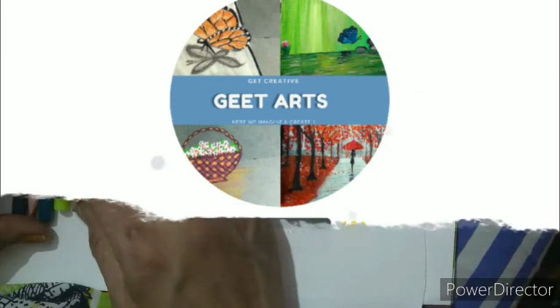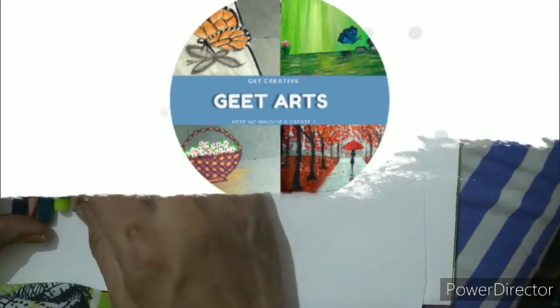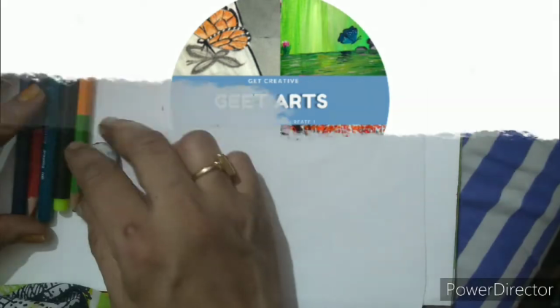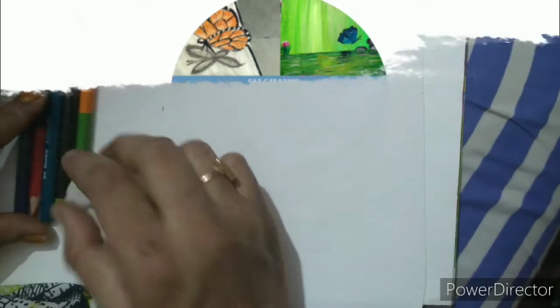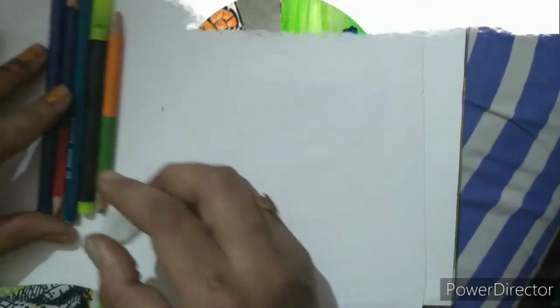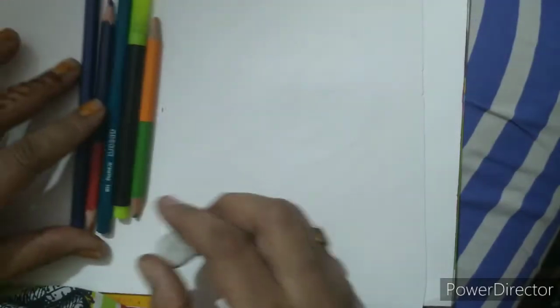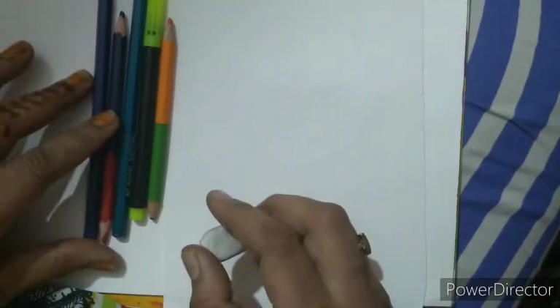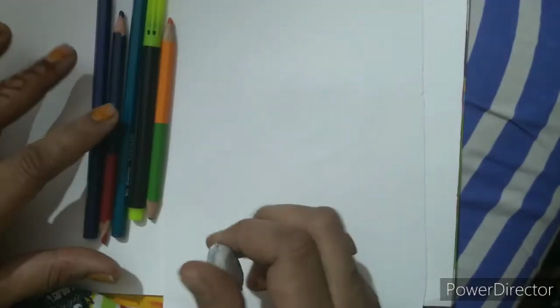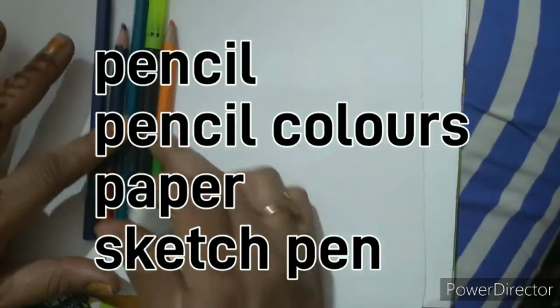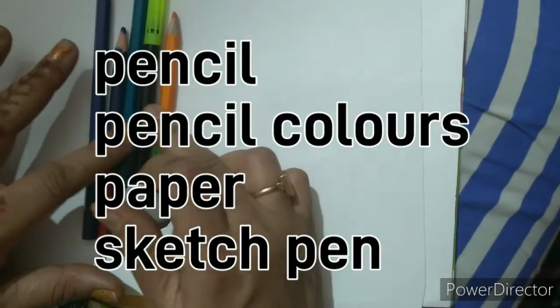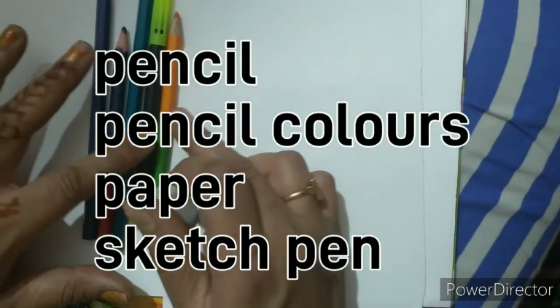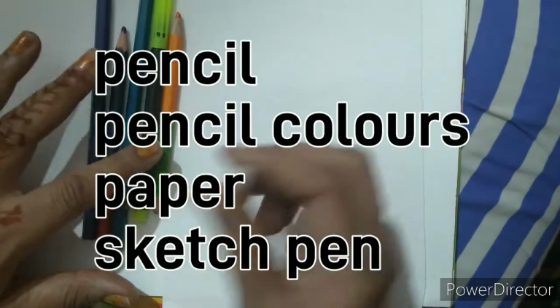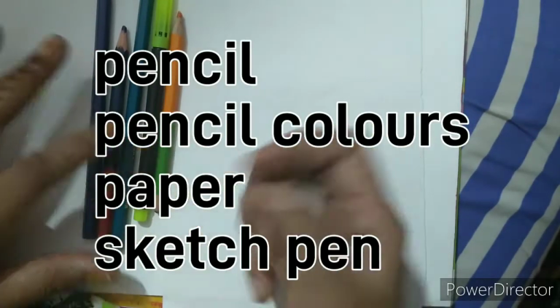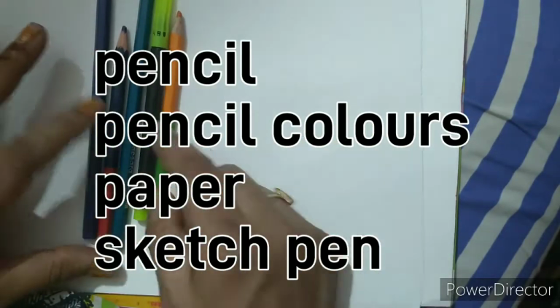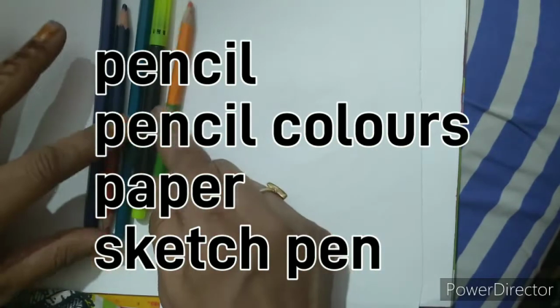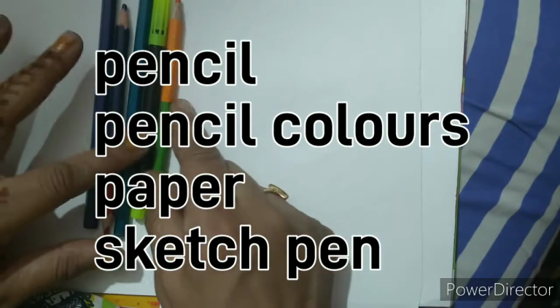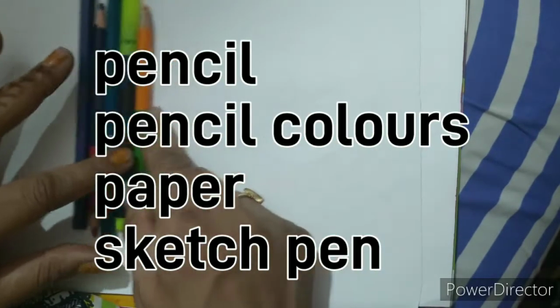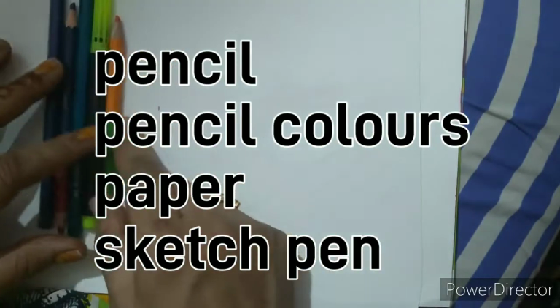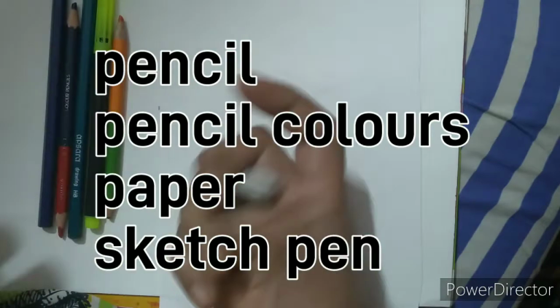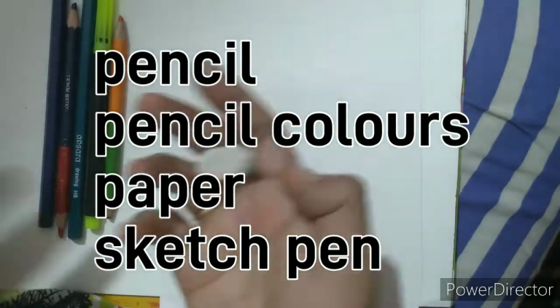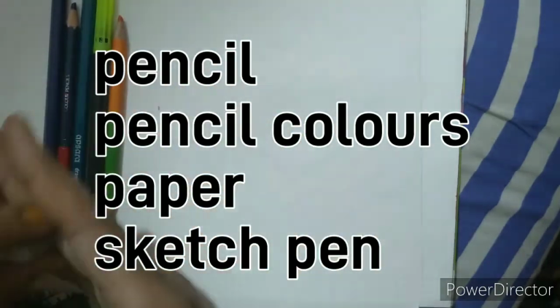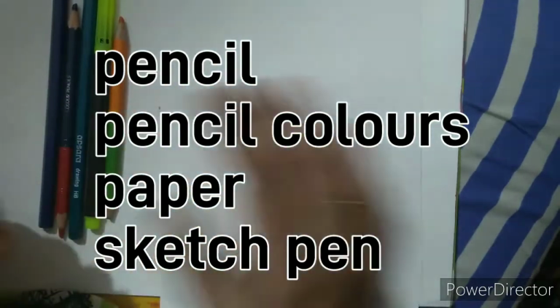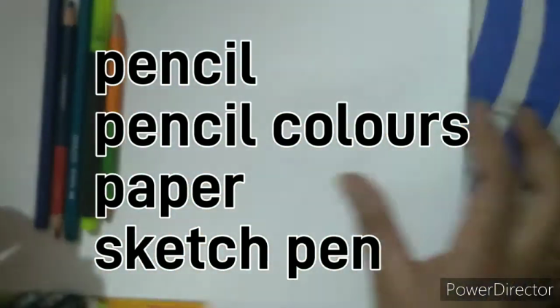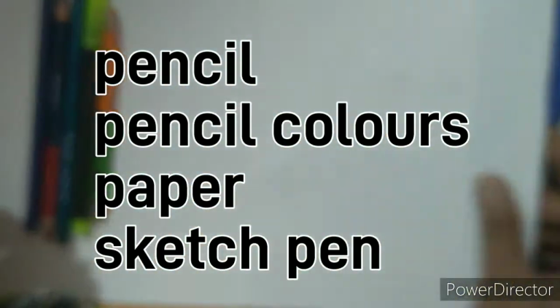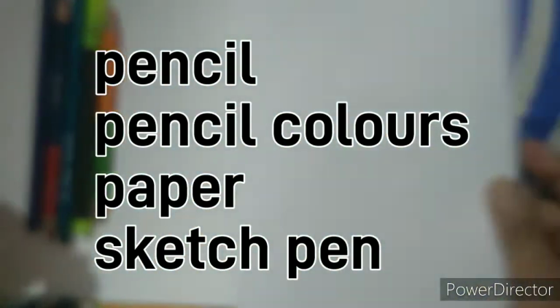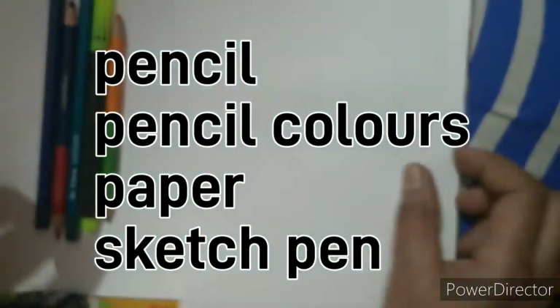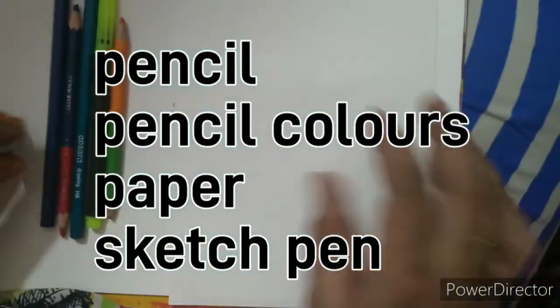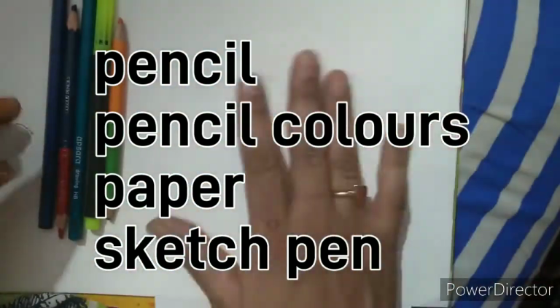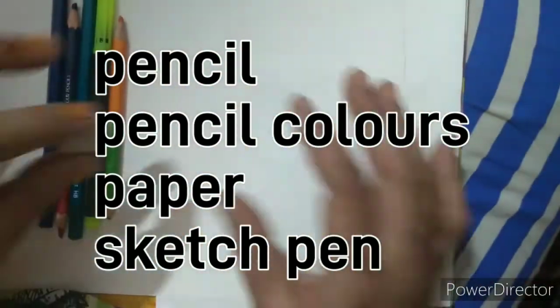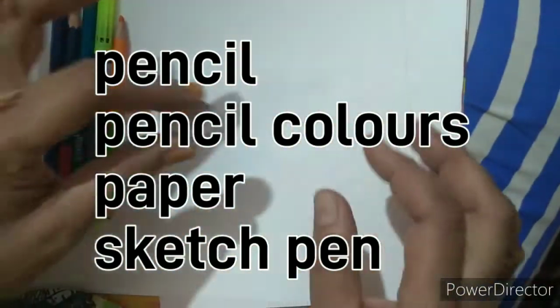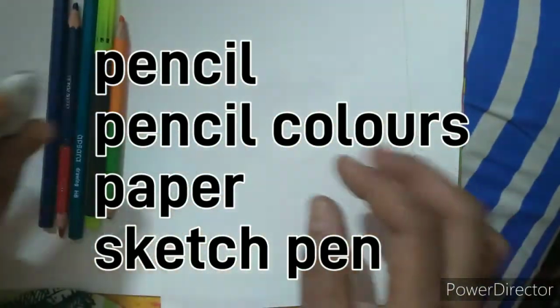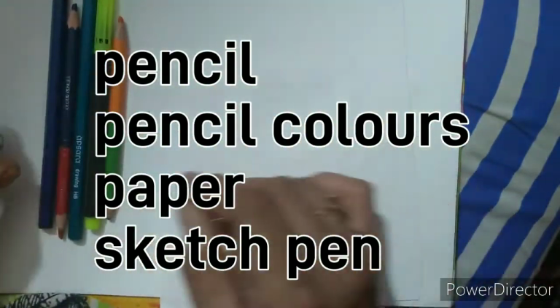For that we will require some pencil colors, a sketch pen, a small paper and eraser.